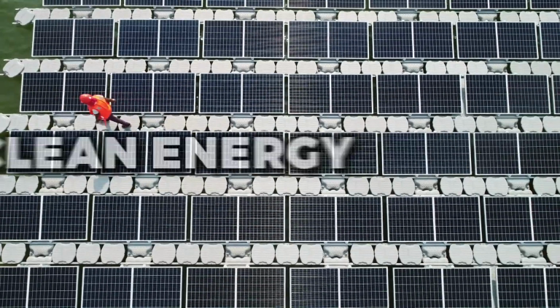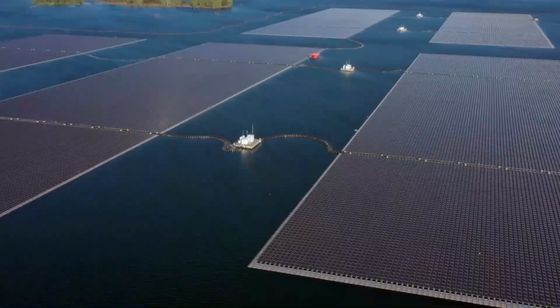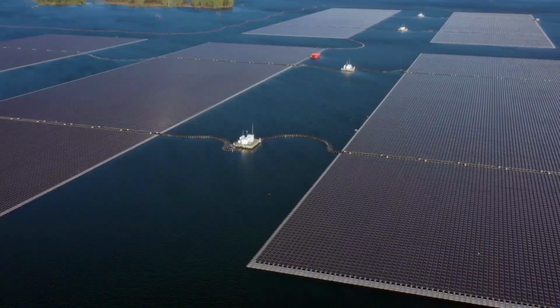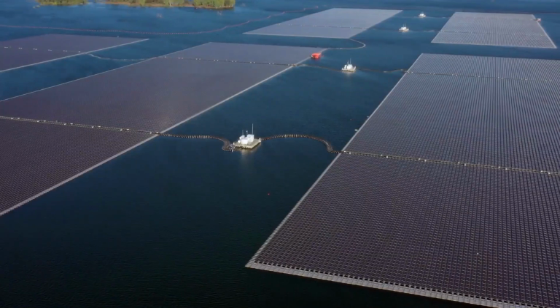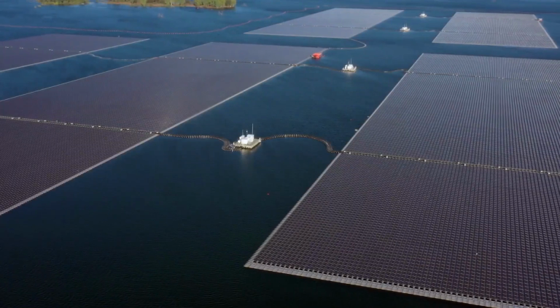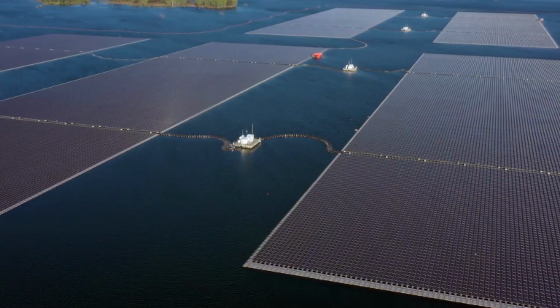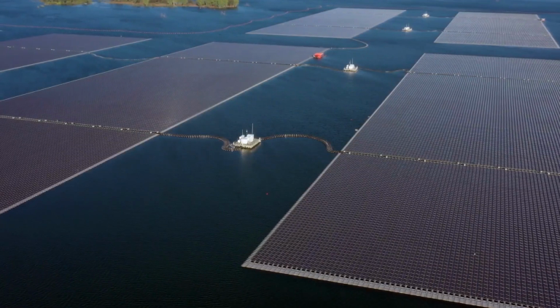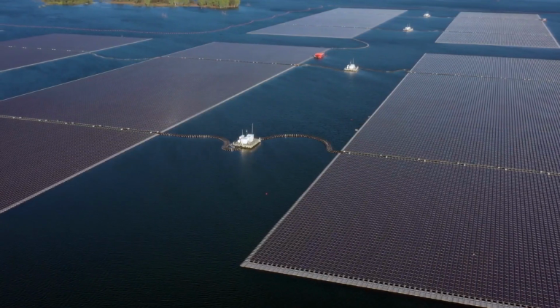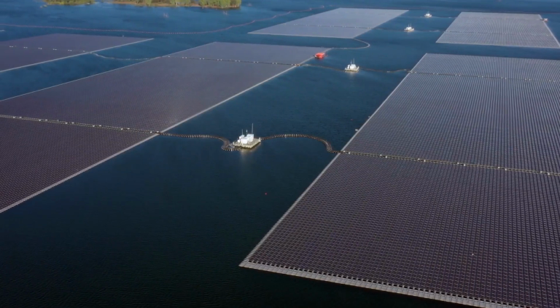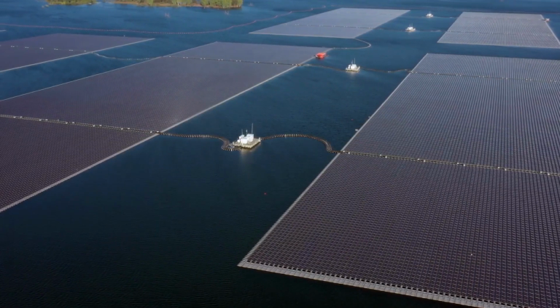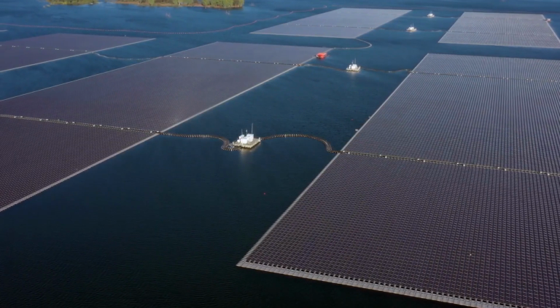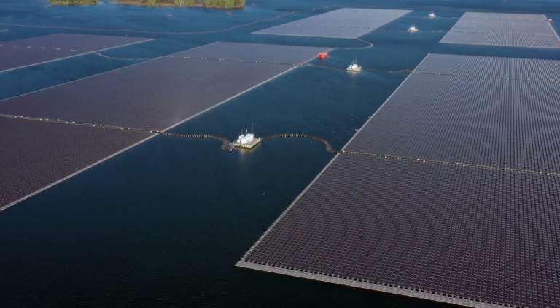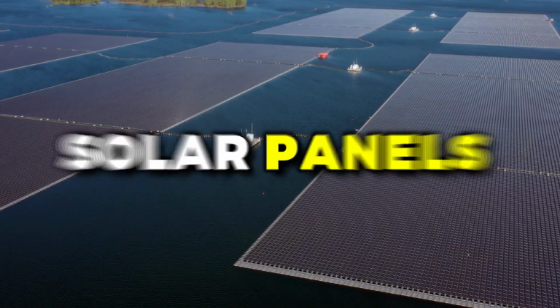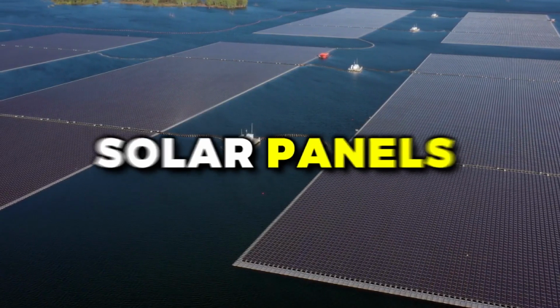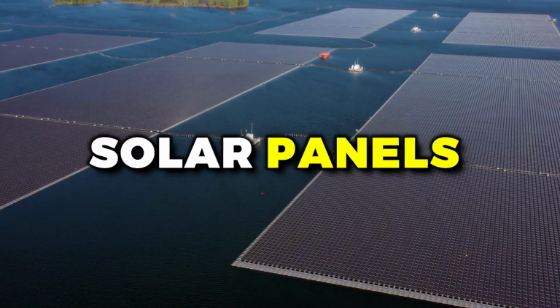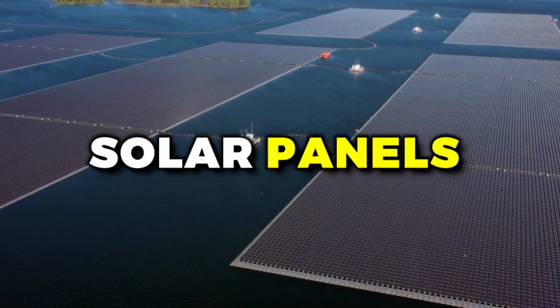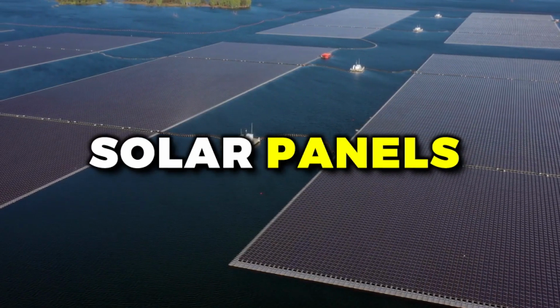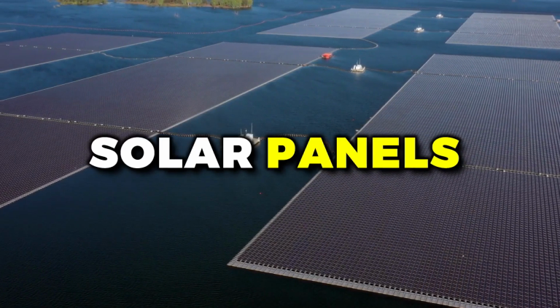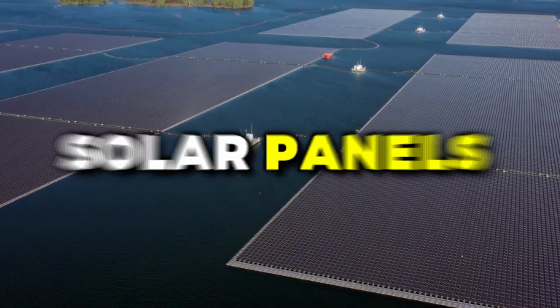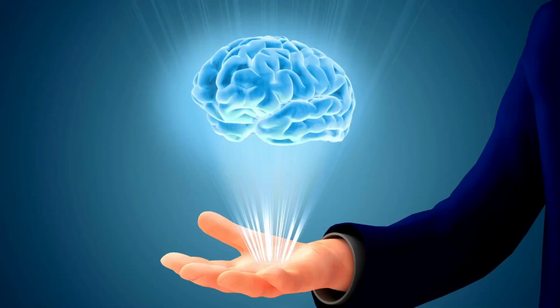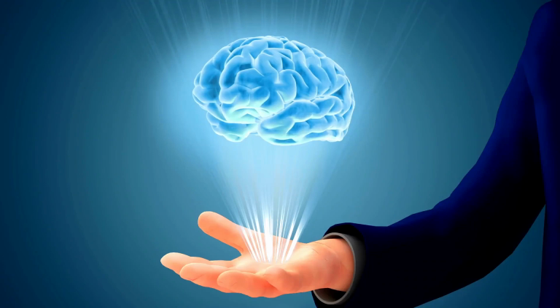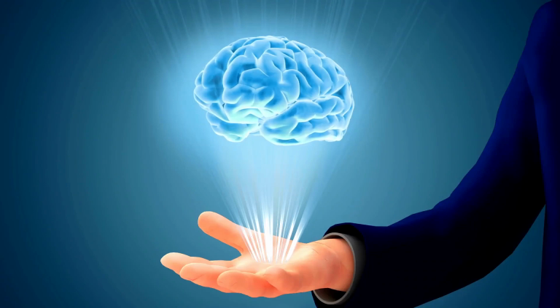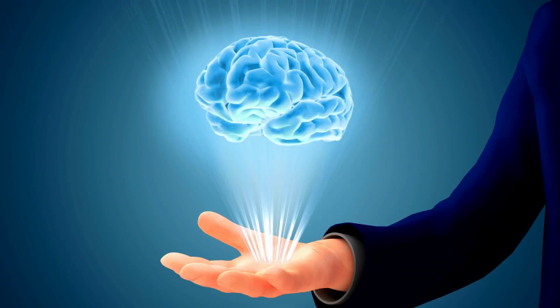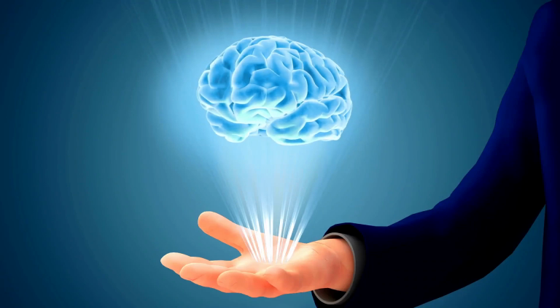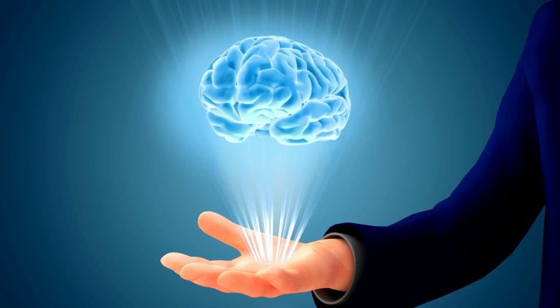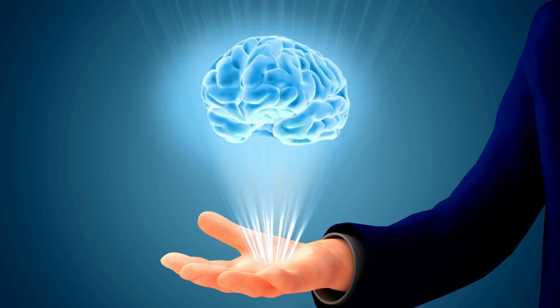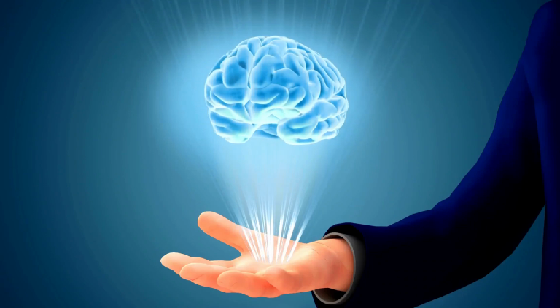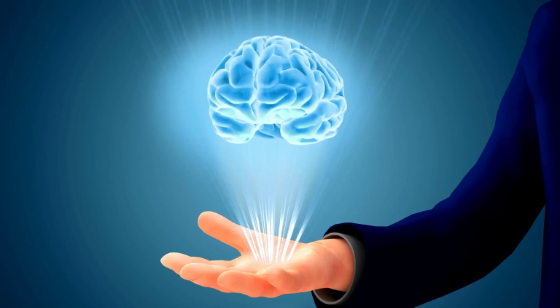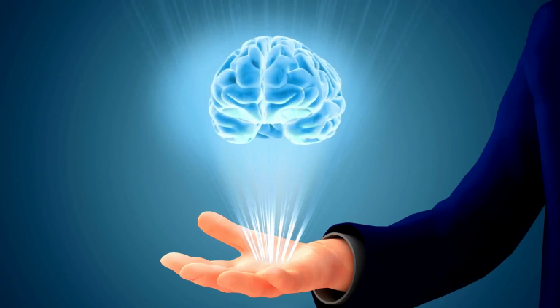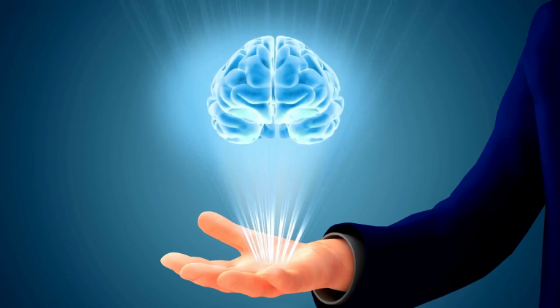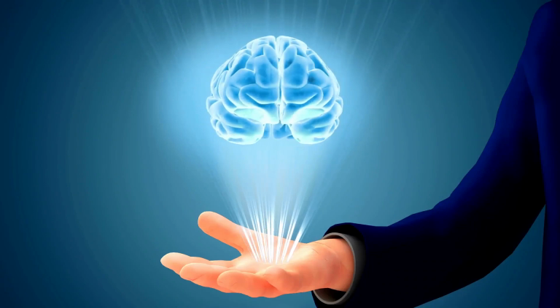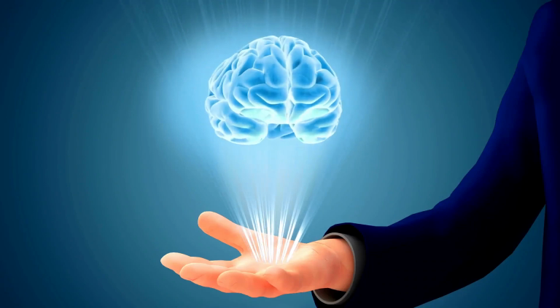And no, it doesn't involve levitating solar panels with the power of your mind — although that would be pretty cool.